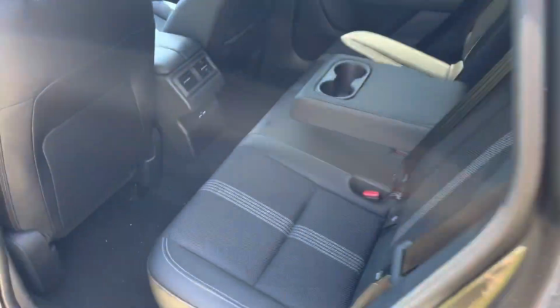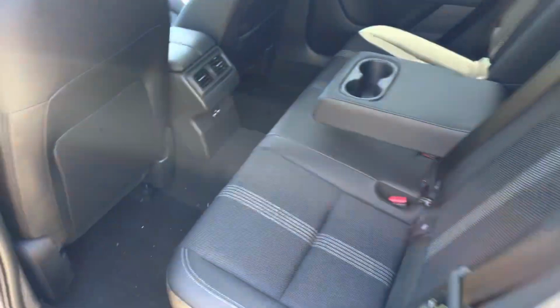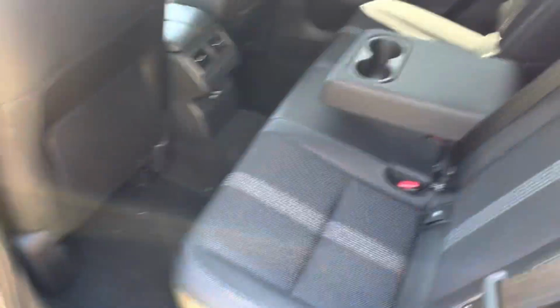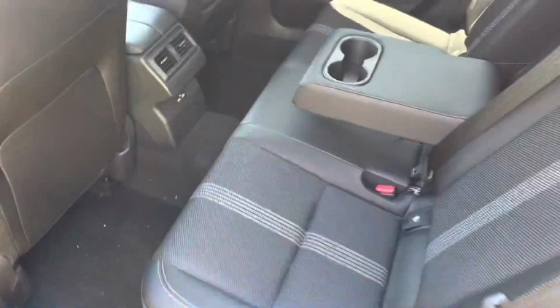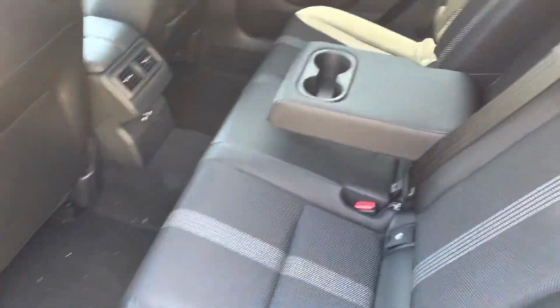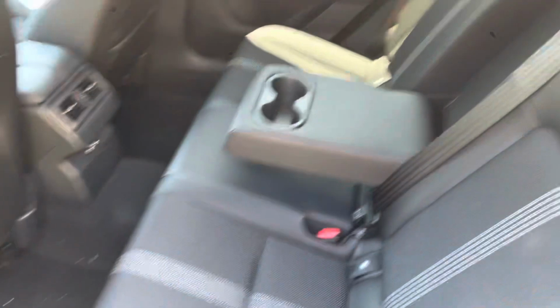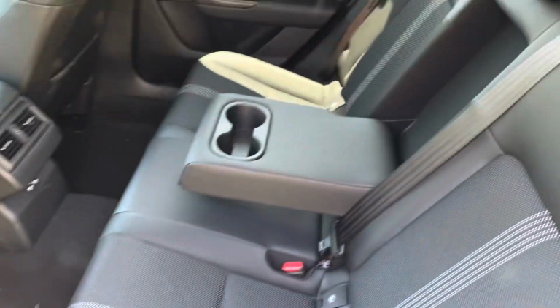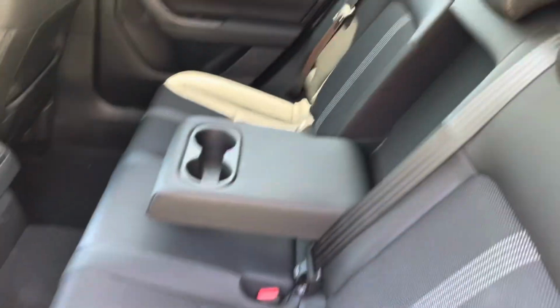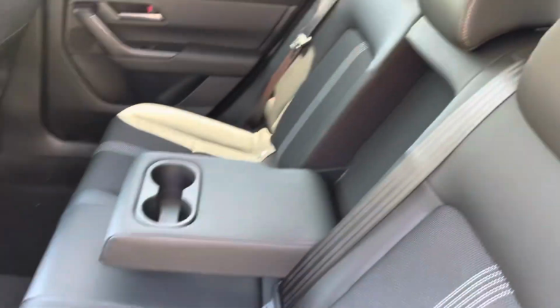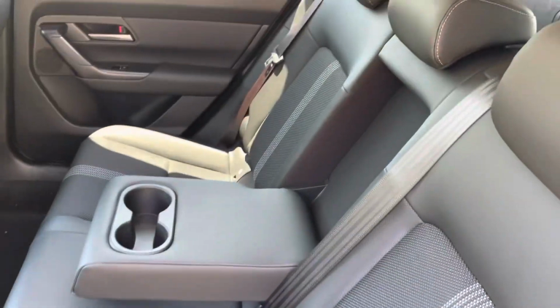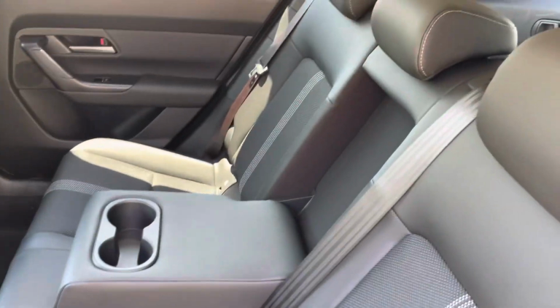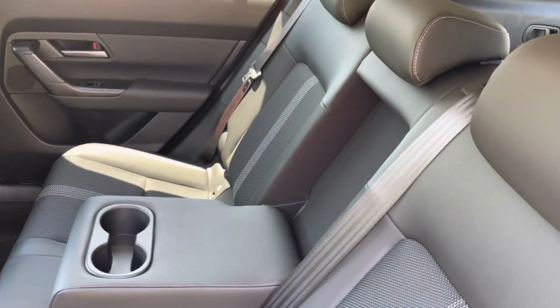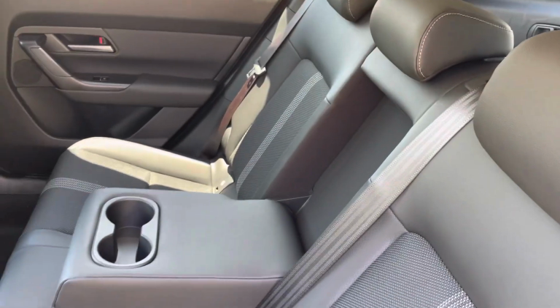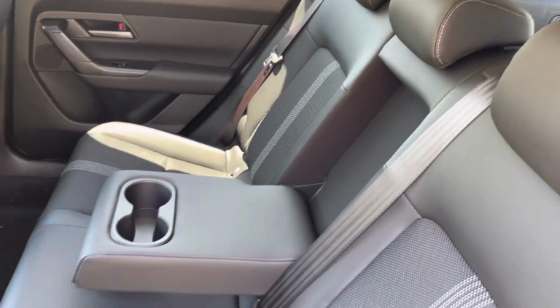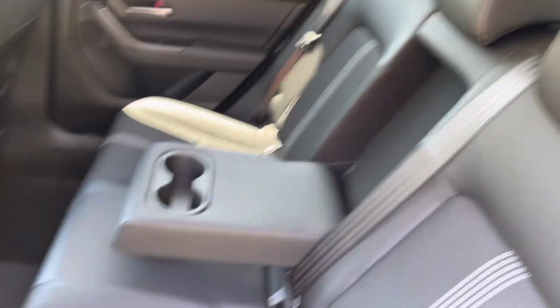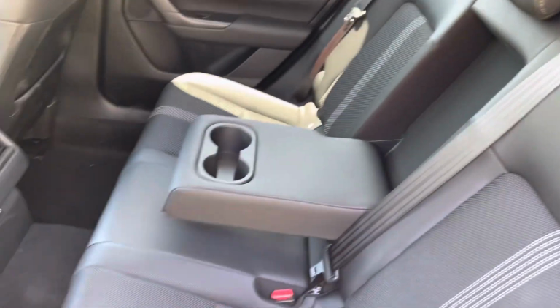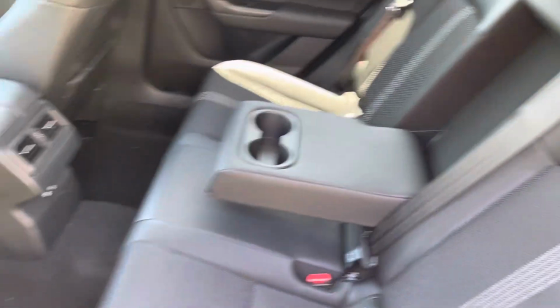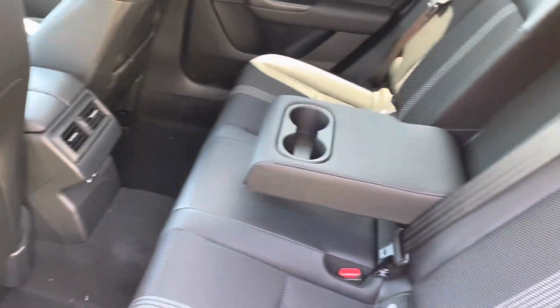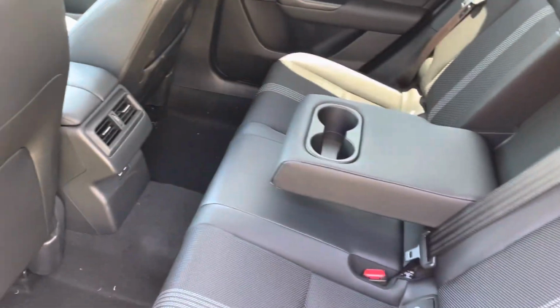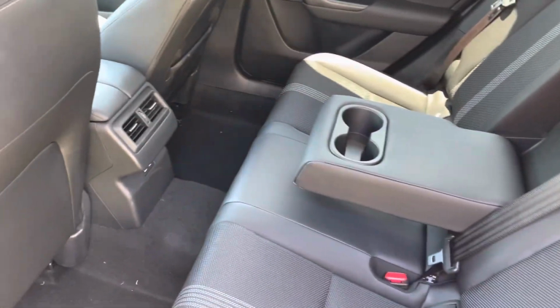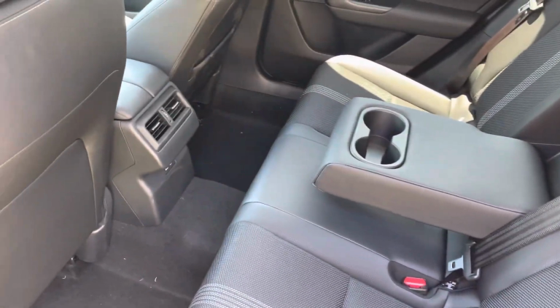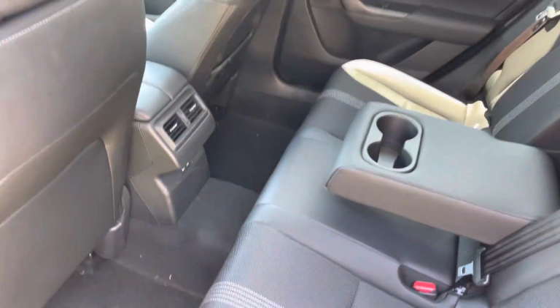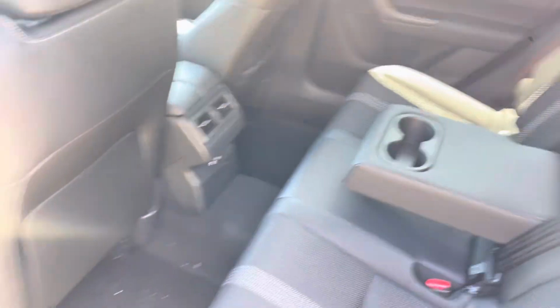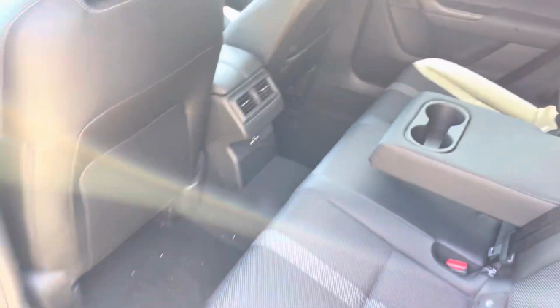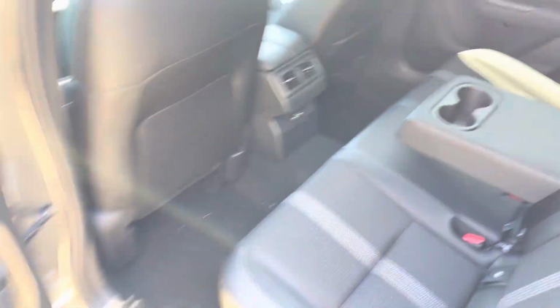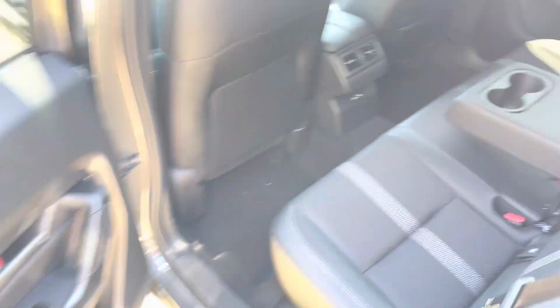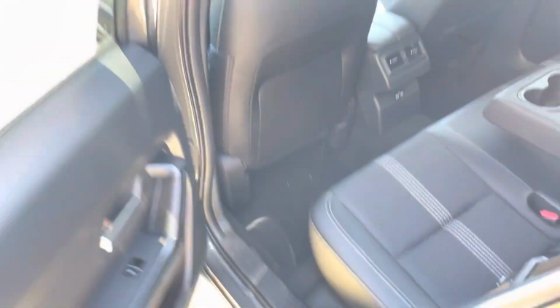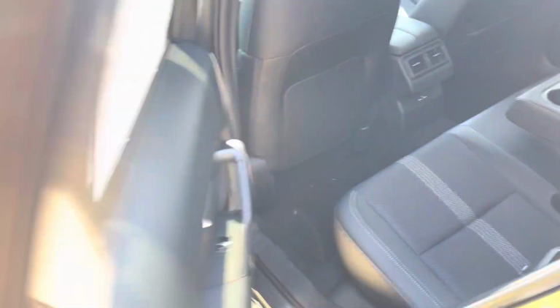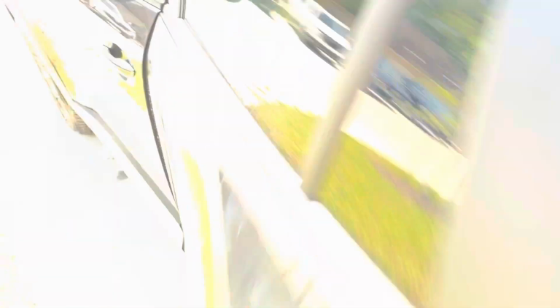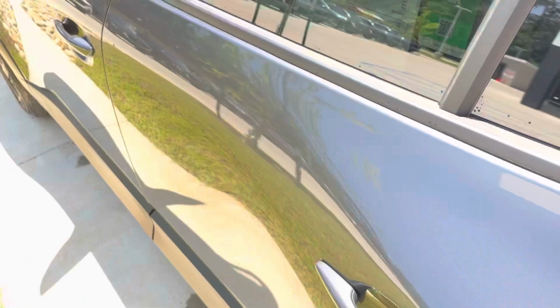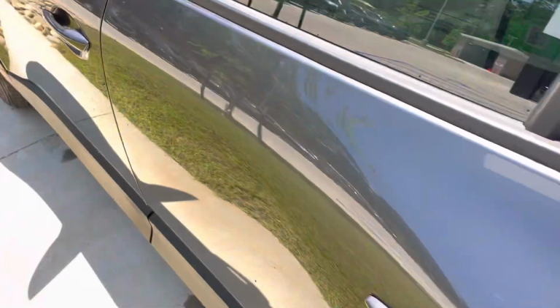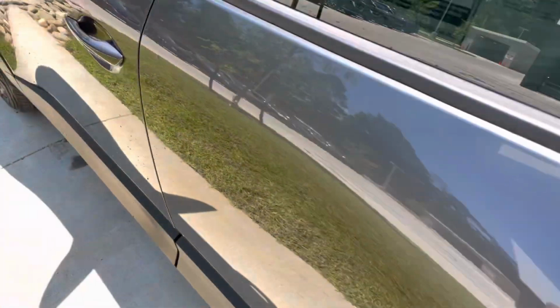All right, let's check out the back seats. All right, let's hop up front.